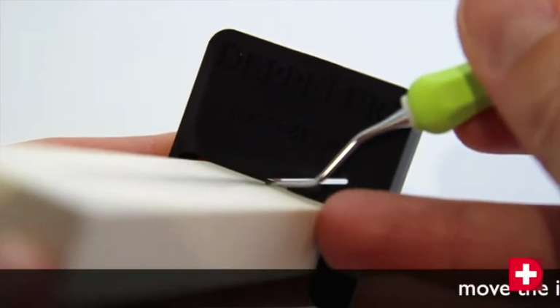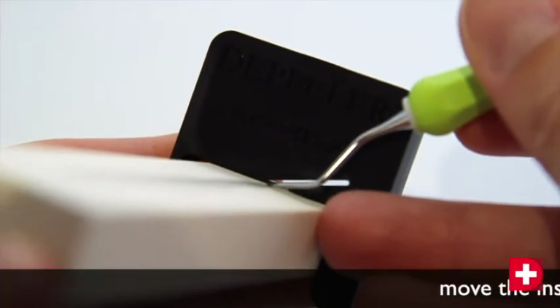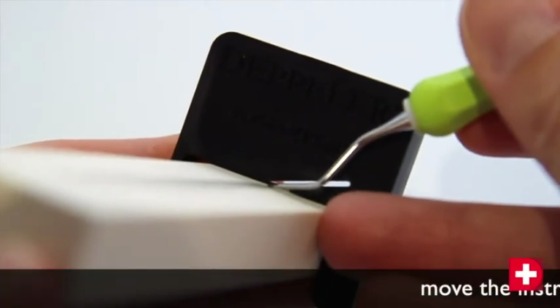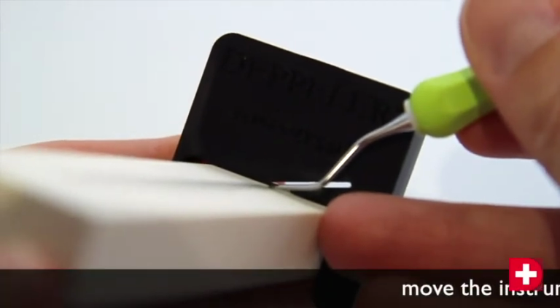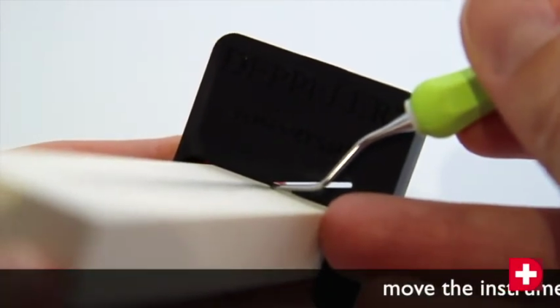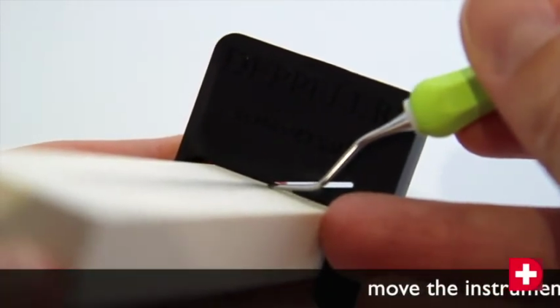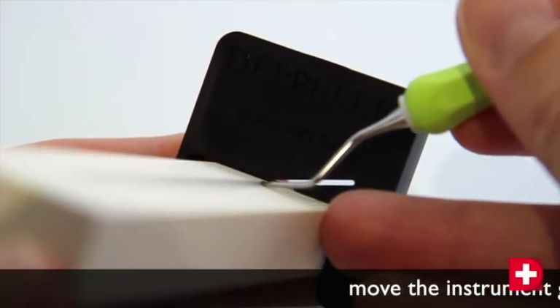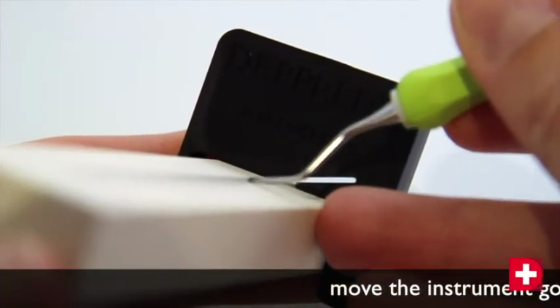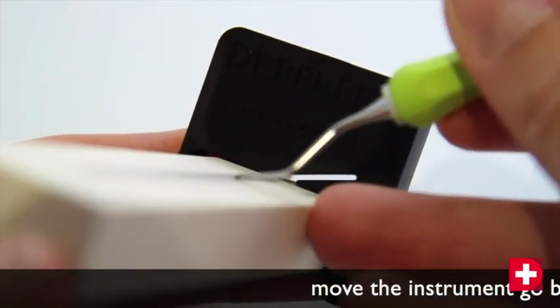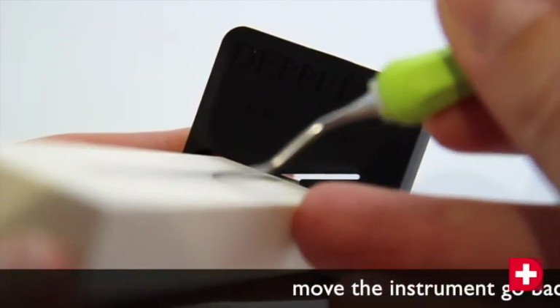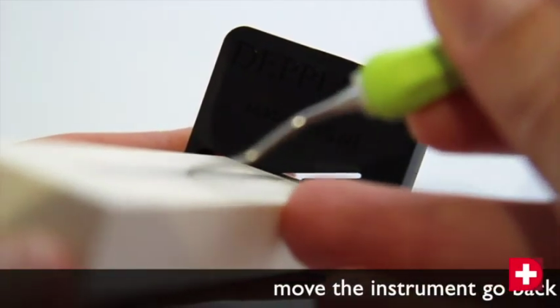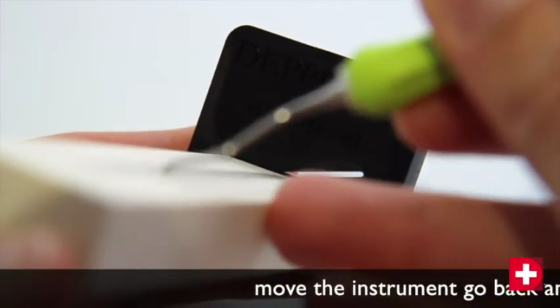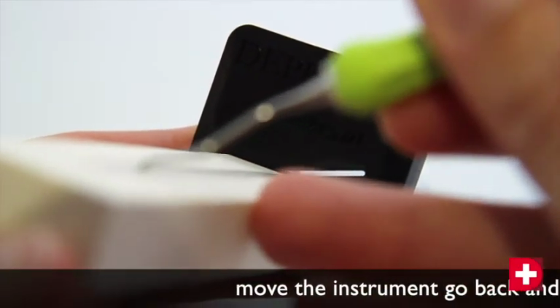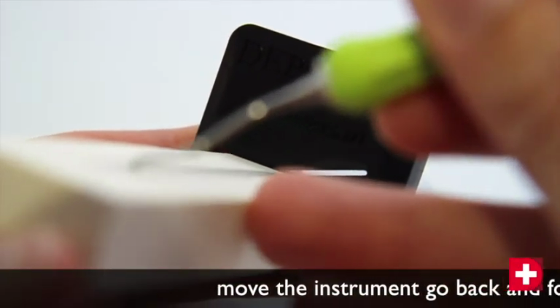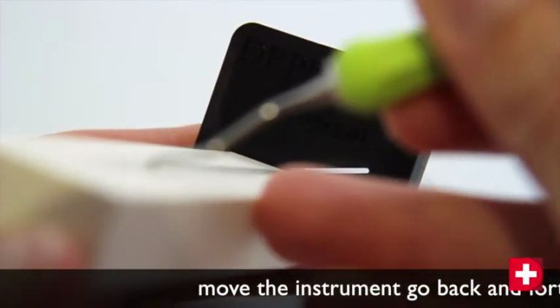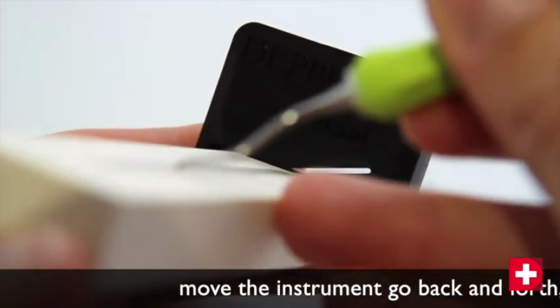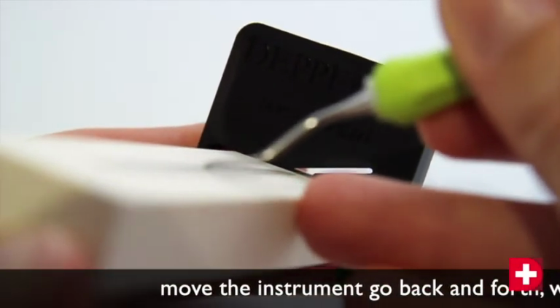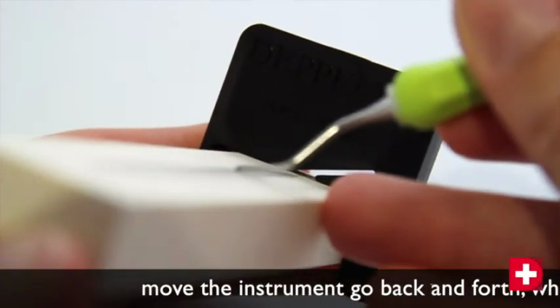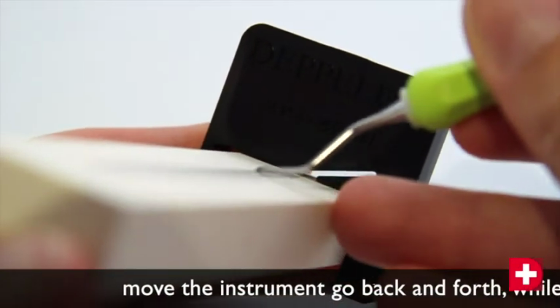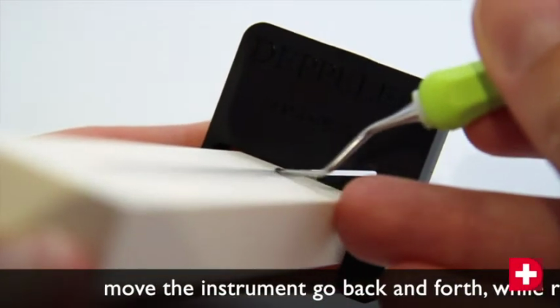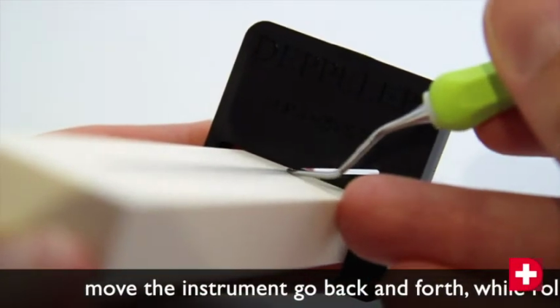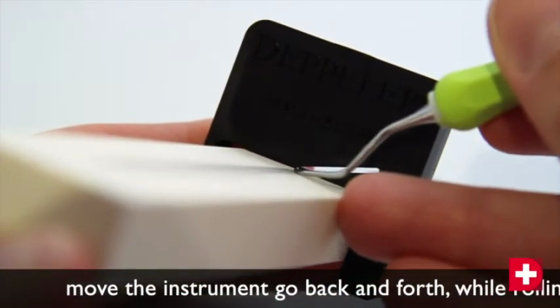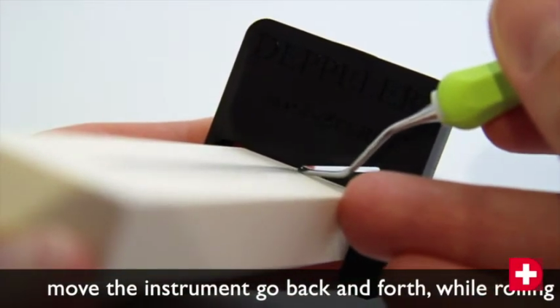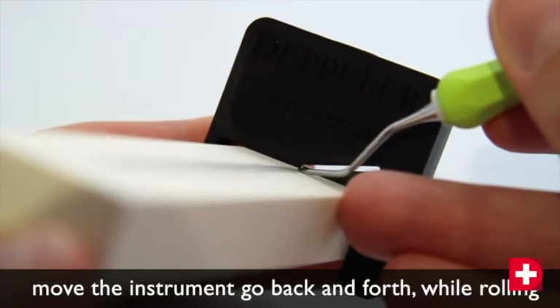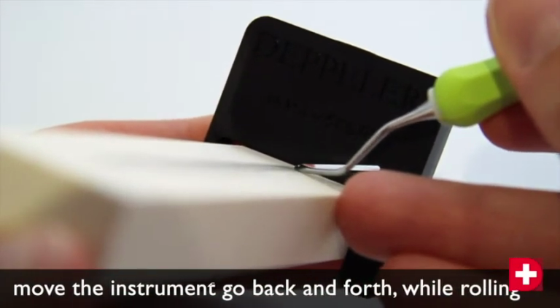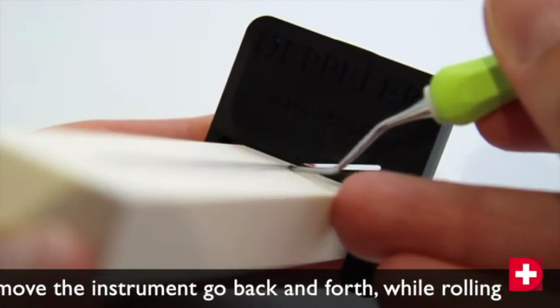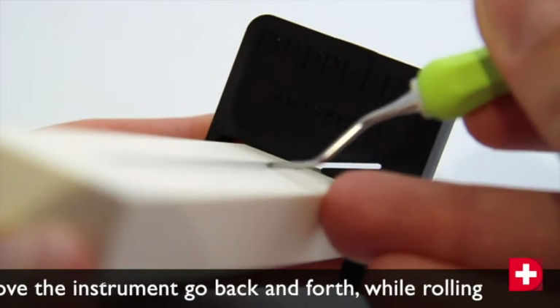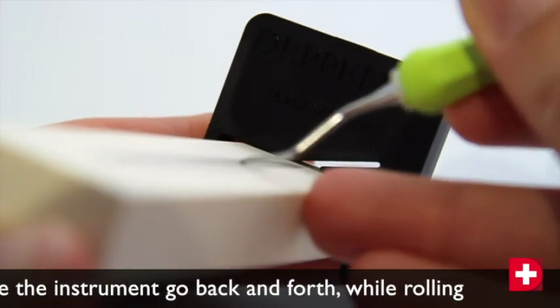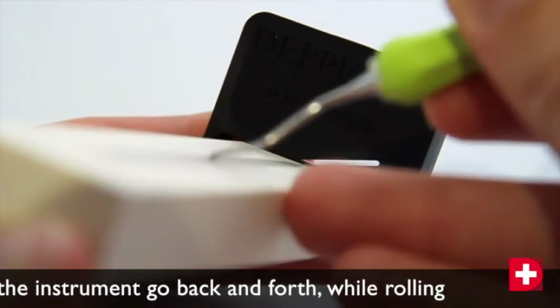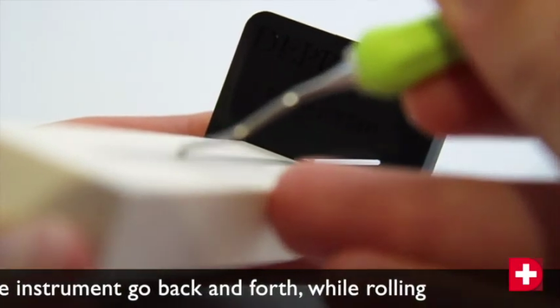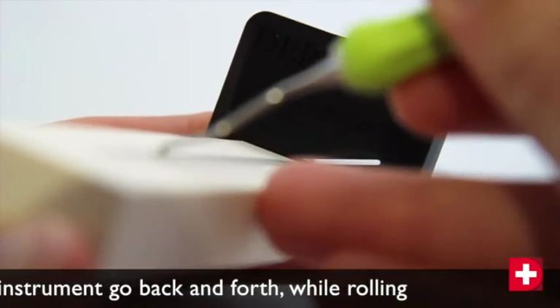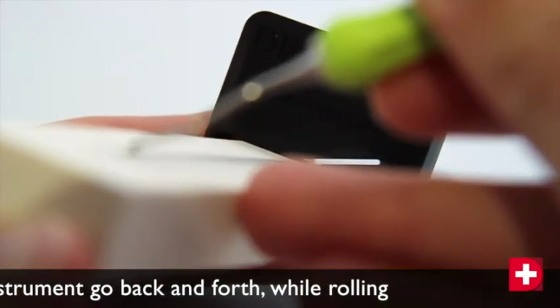After two back and forth movements, the color should have disappeared completely.